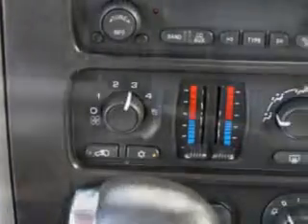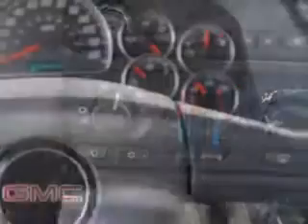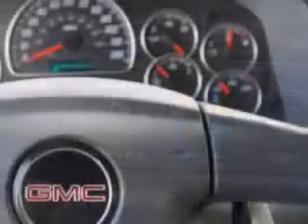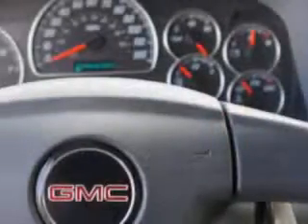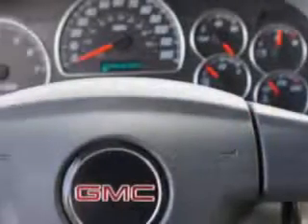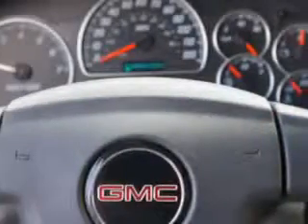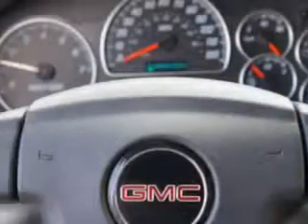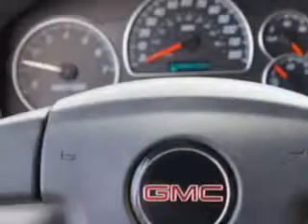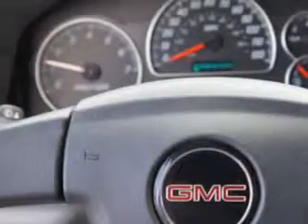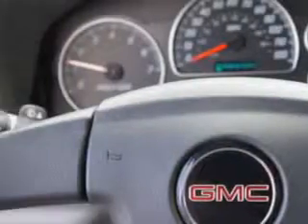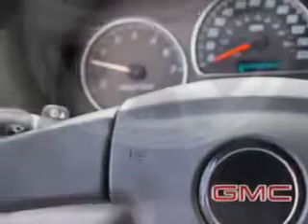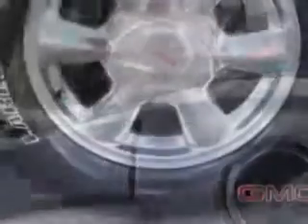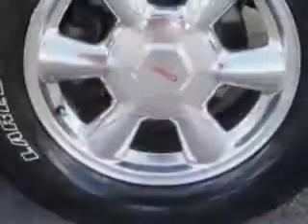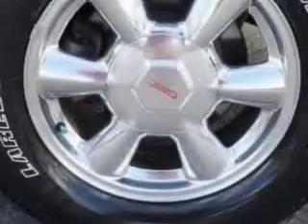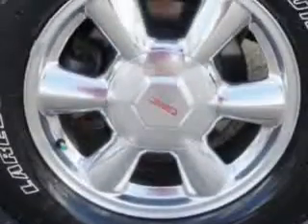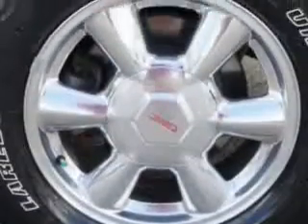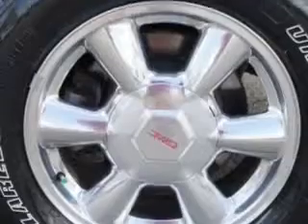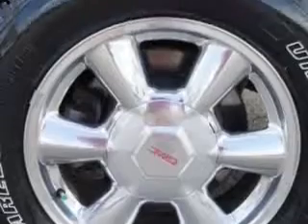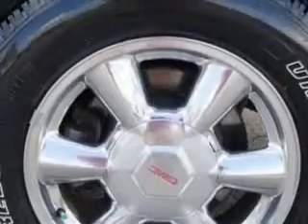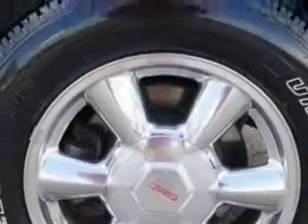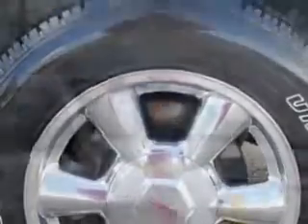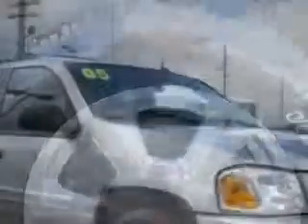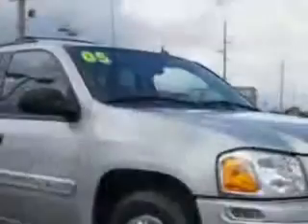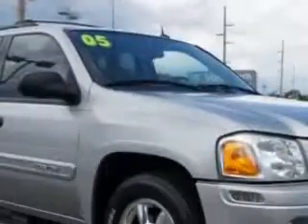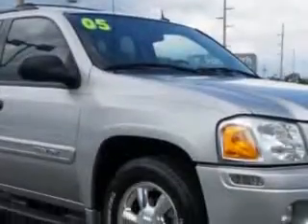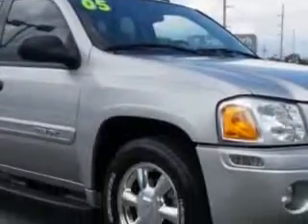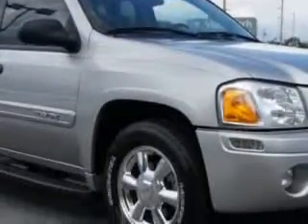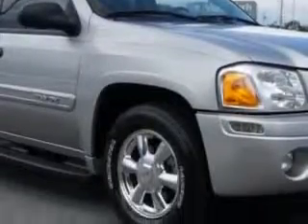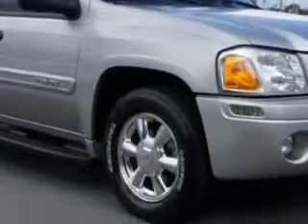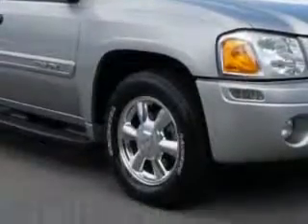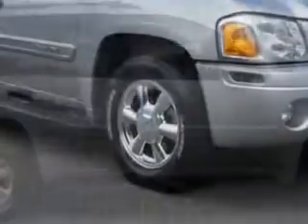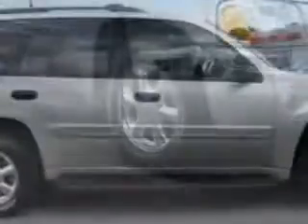Heated outside mirrors, trailer towing hitch, and much more. Enjoy the drive and have peace of mind in this '05 GMC Envoy.